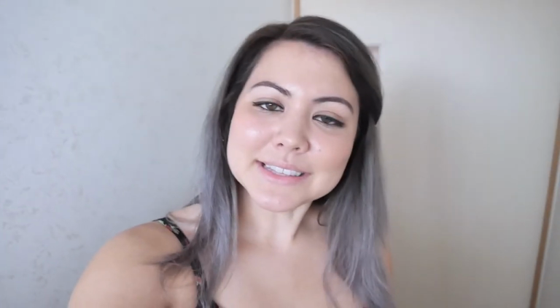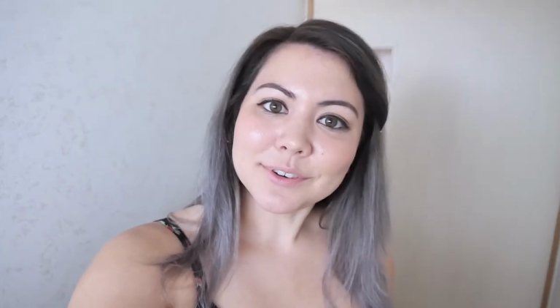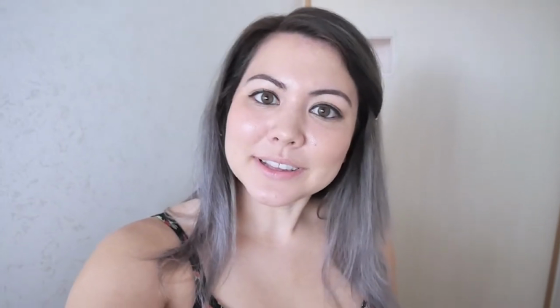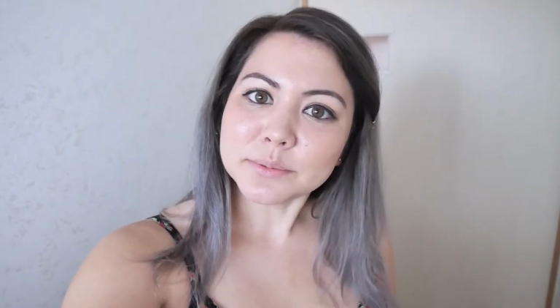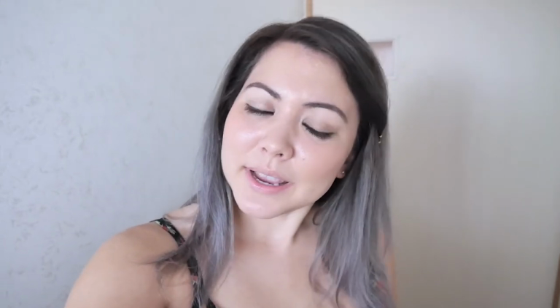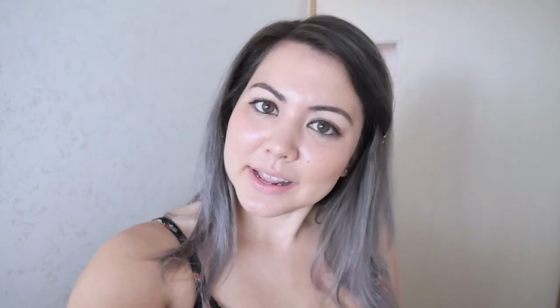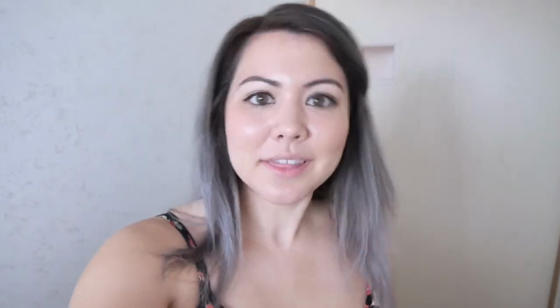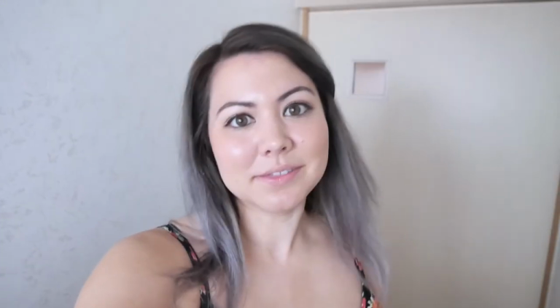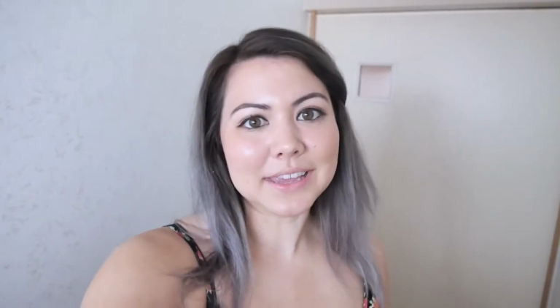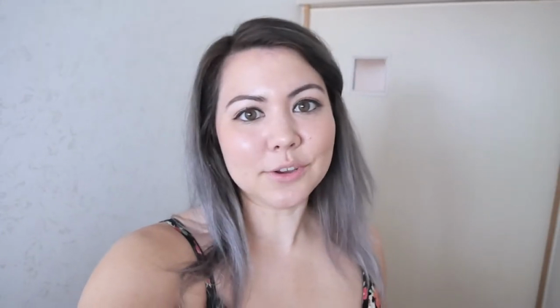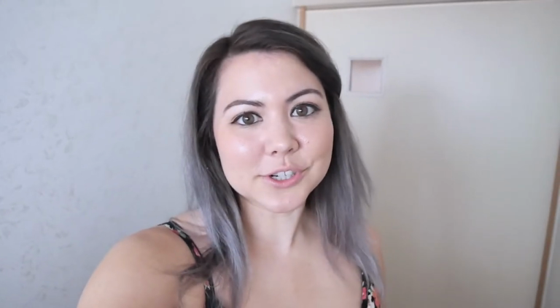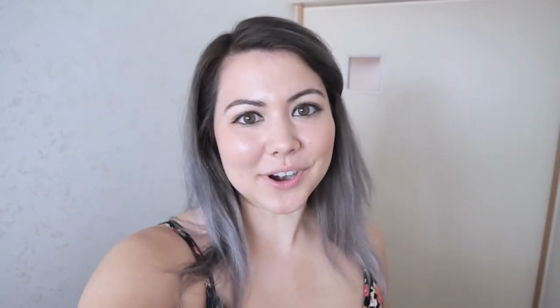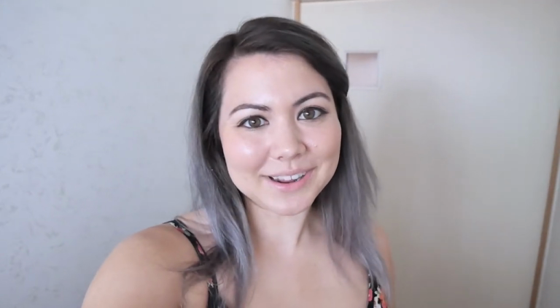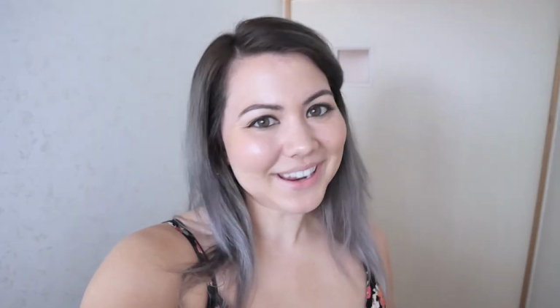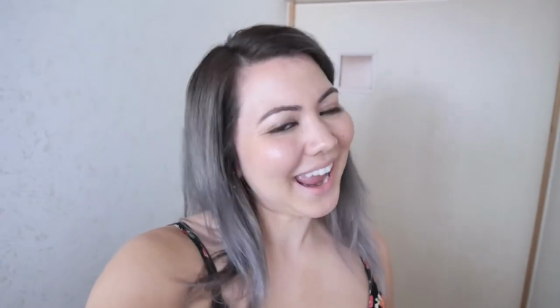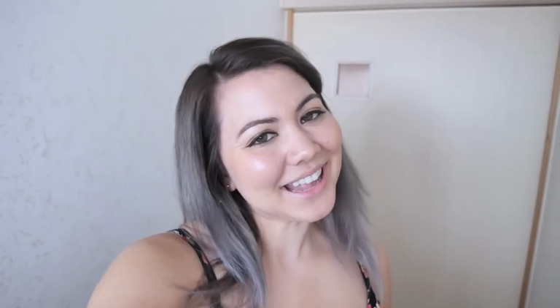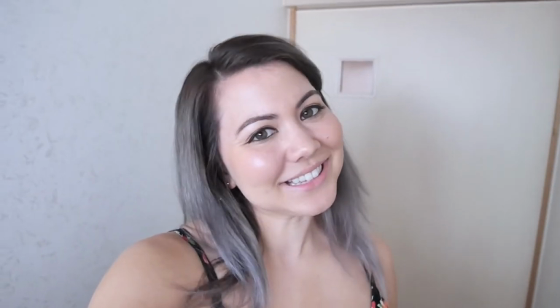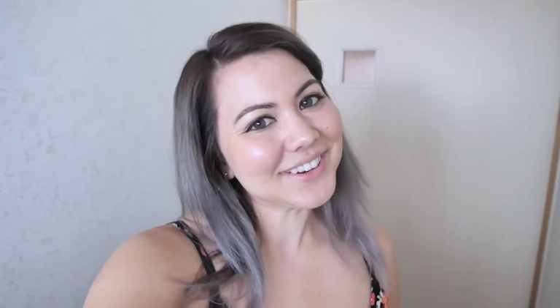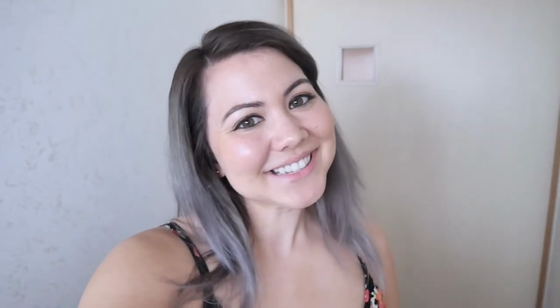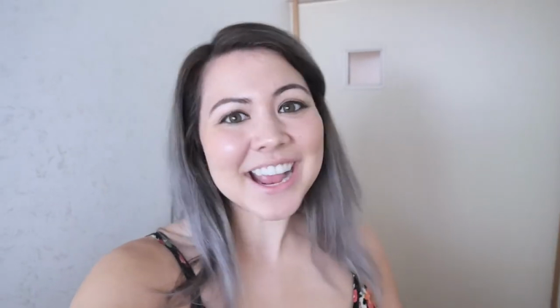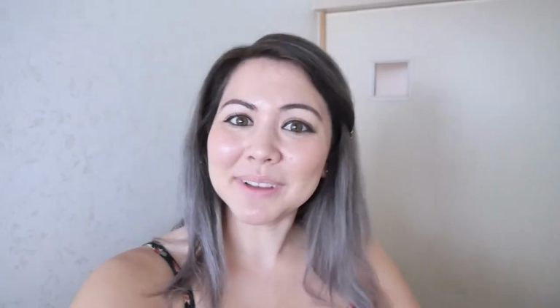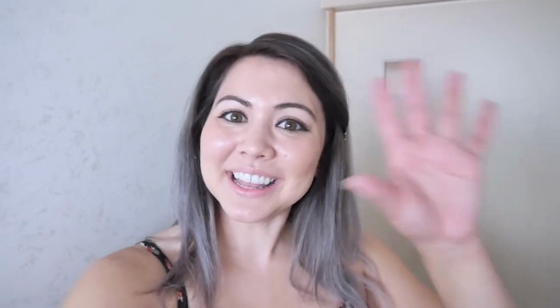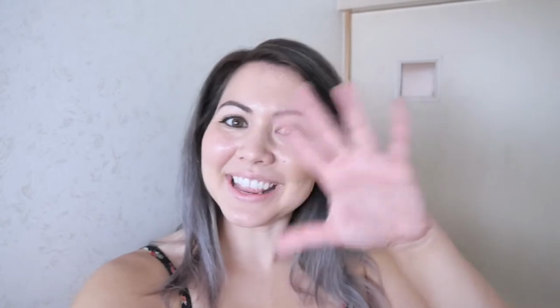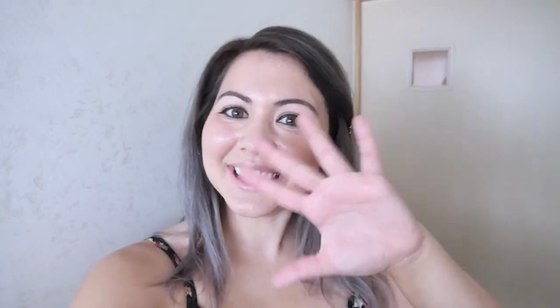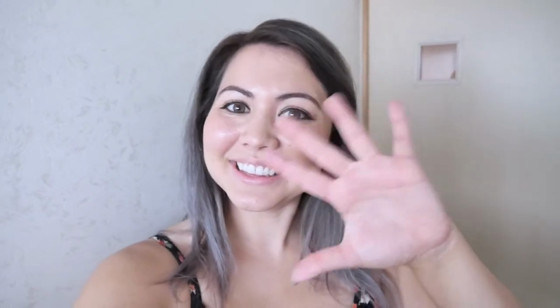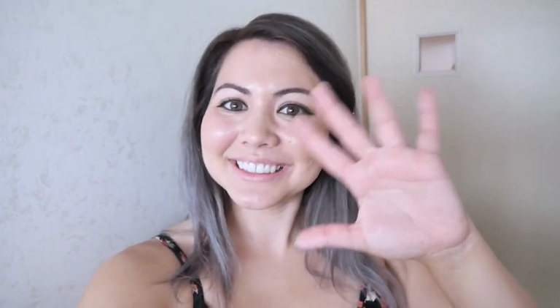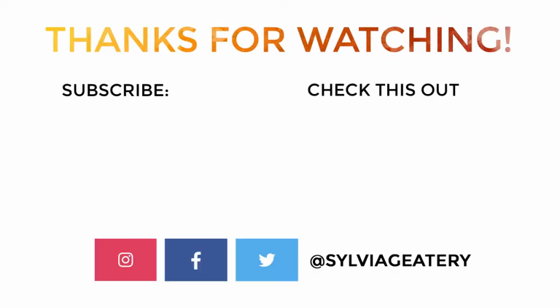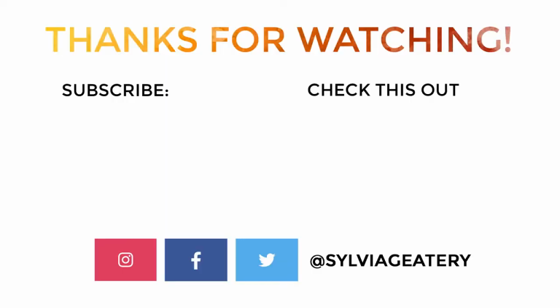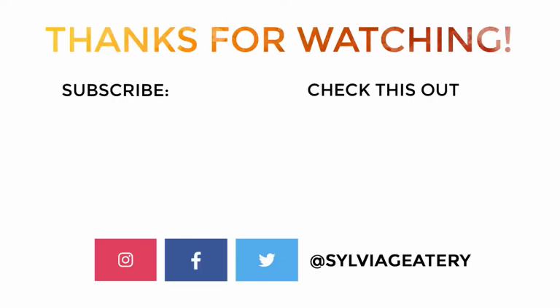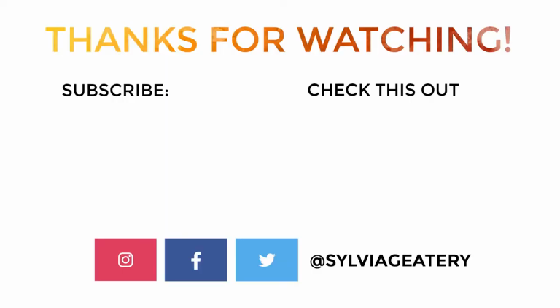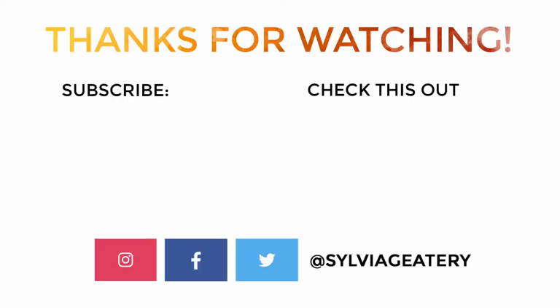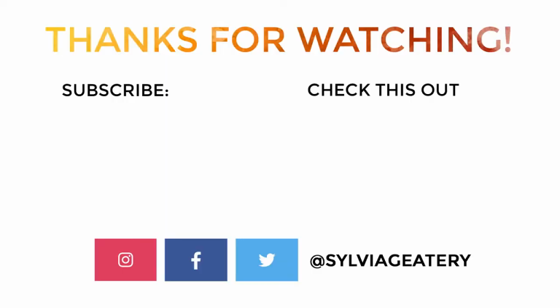That's it for this one. Thank you for joining me. See you next time. Matane!